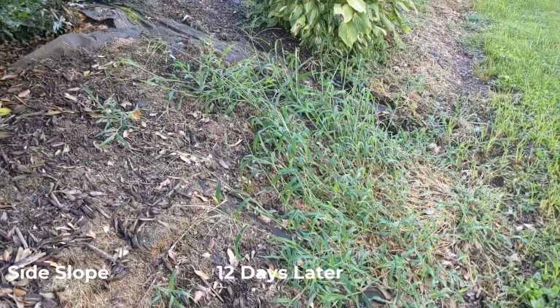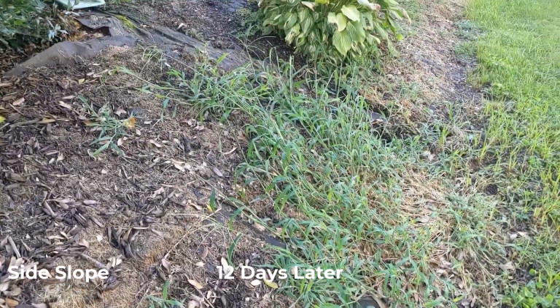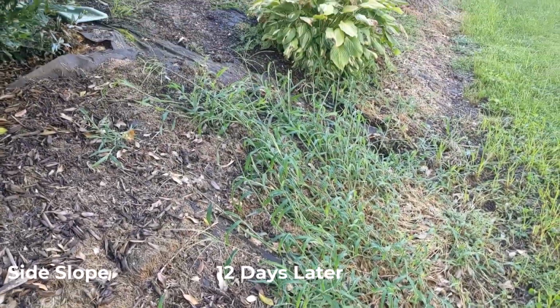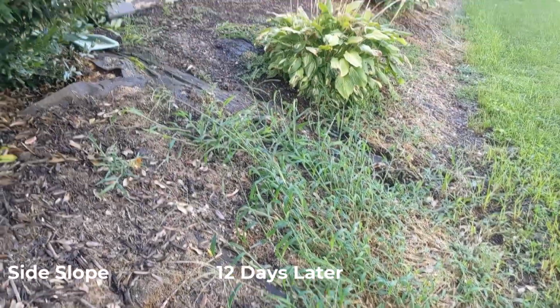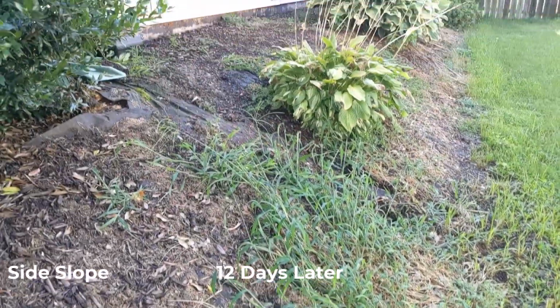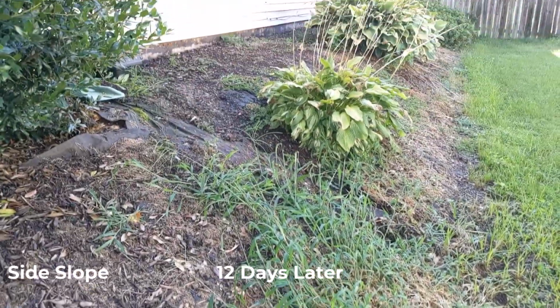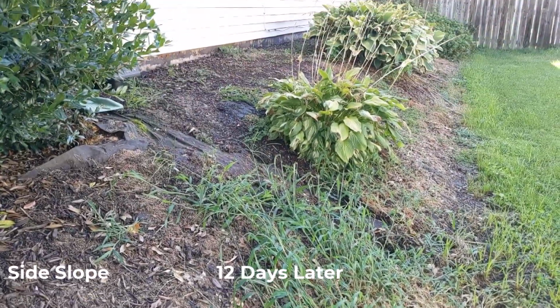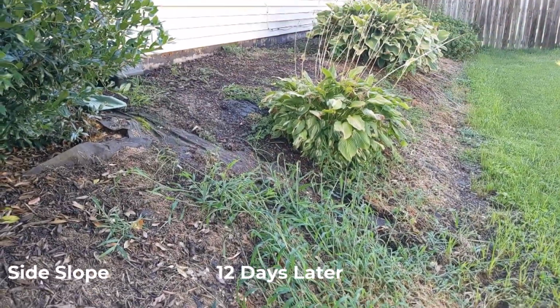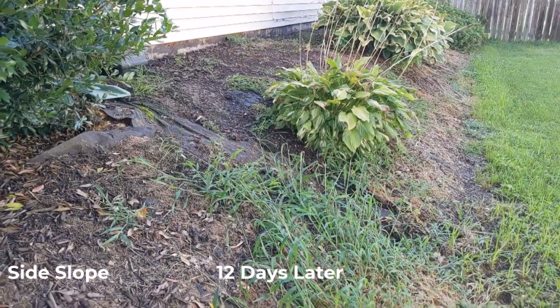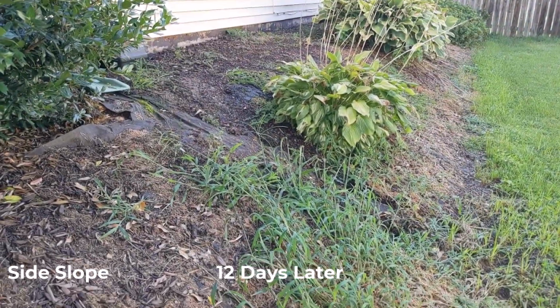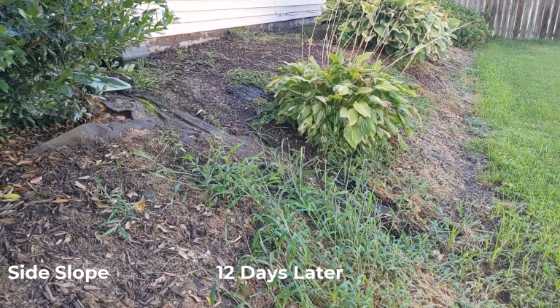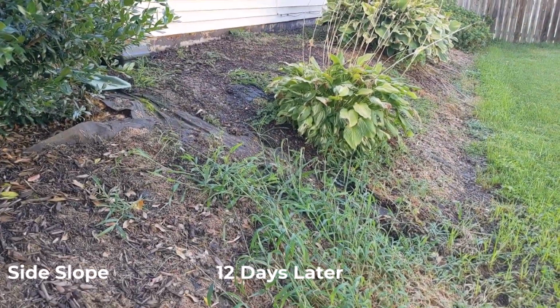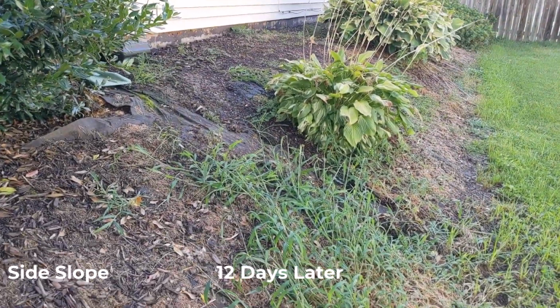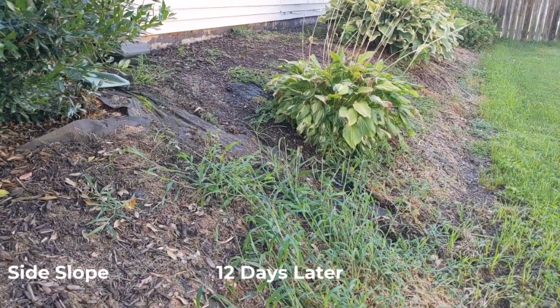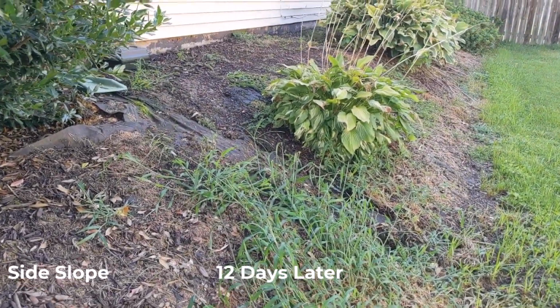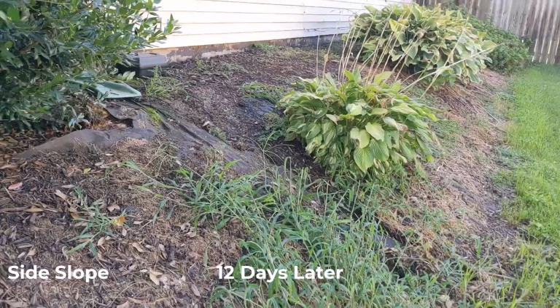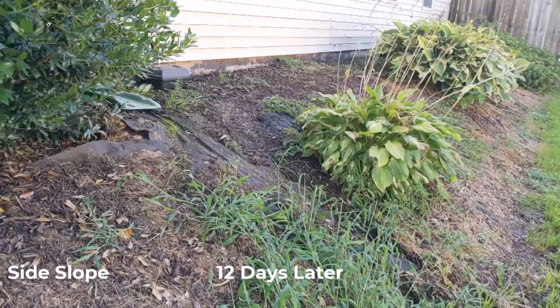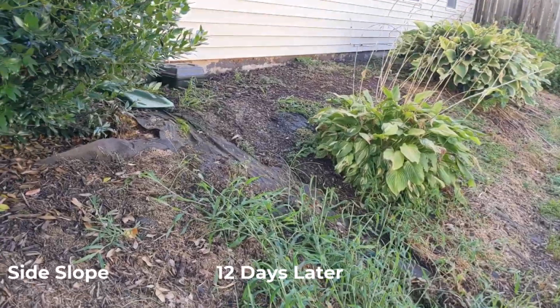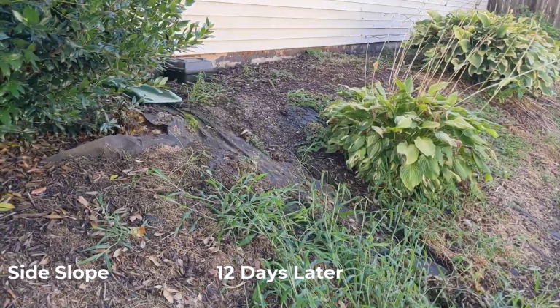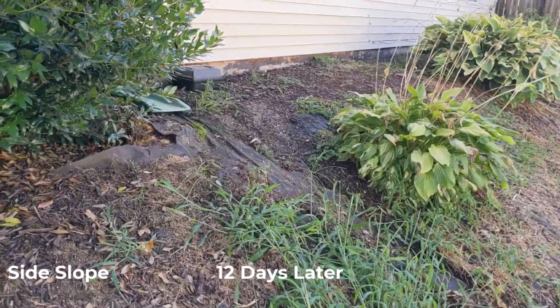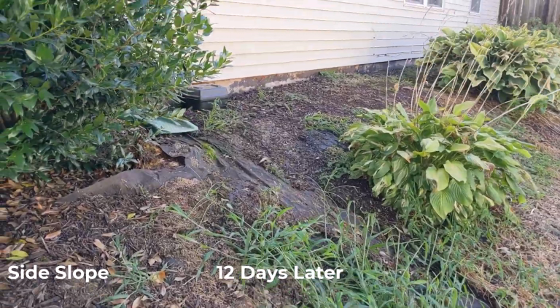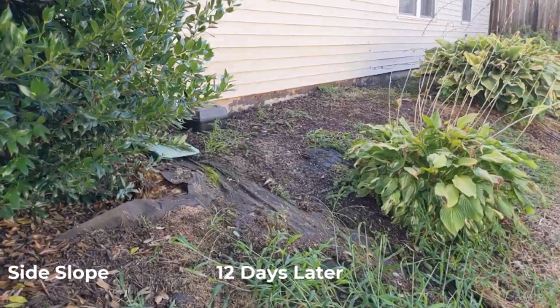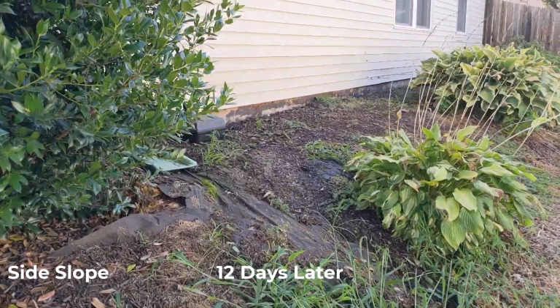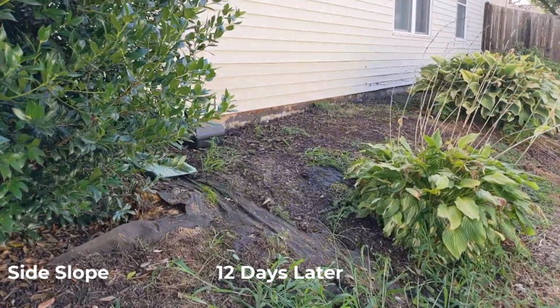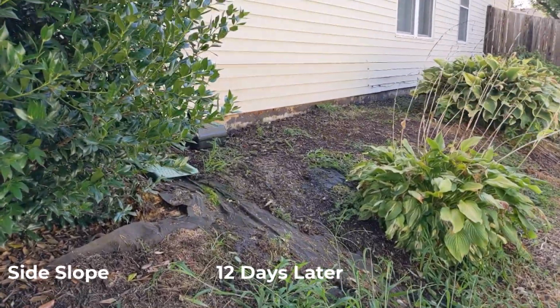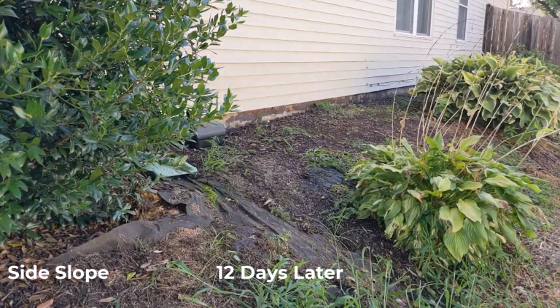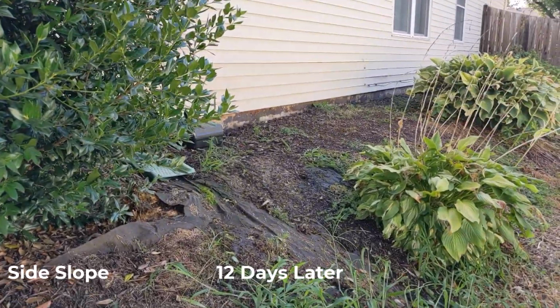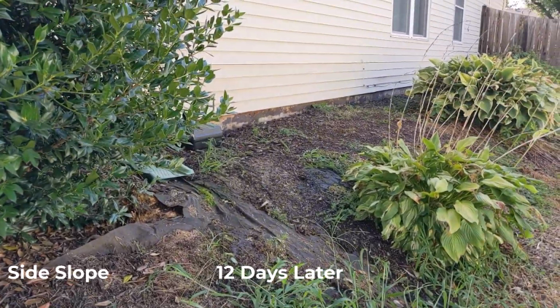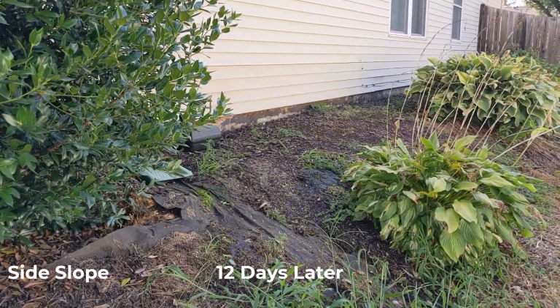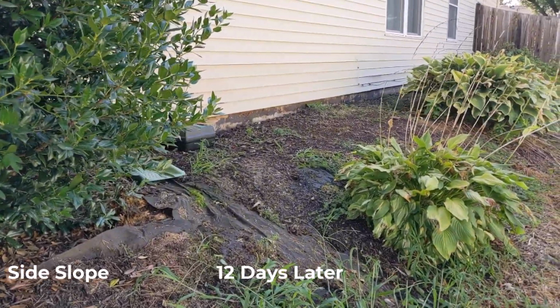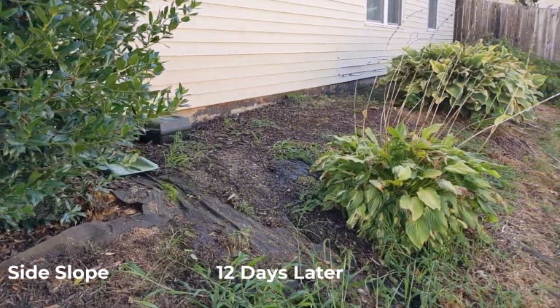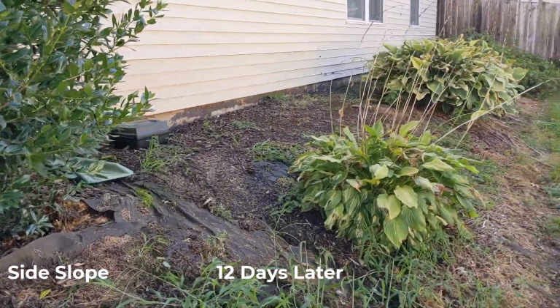And here we are on this side of the house about two weeks later.